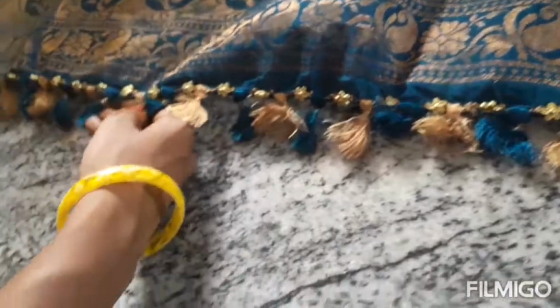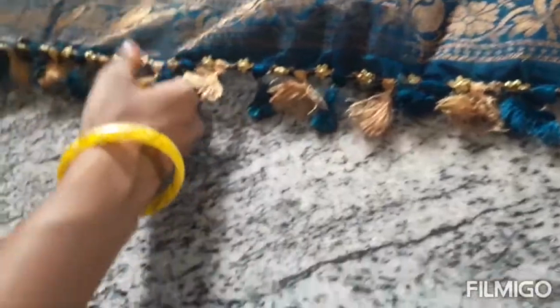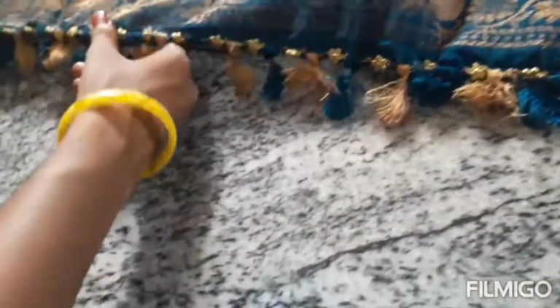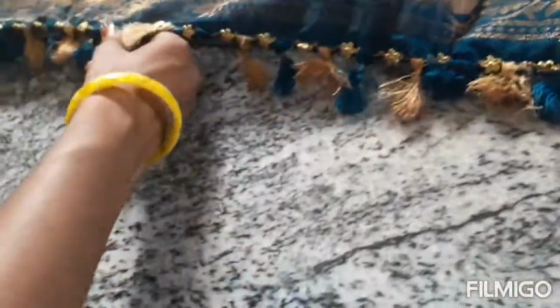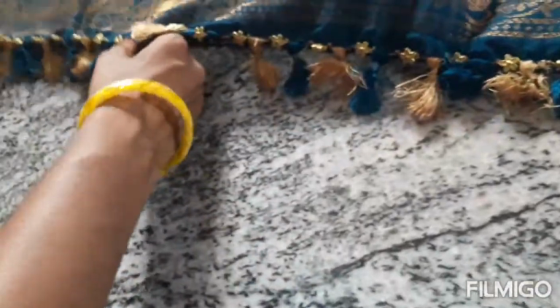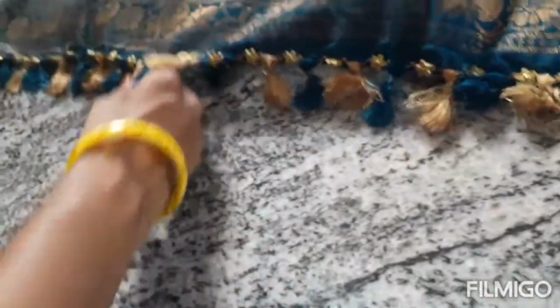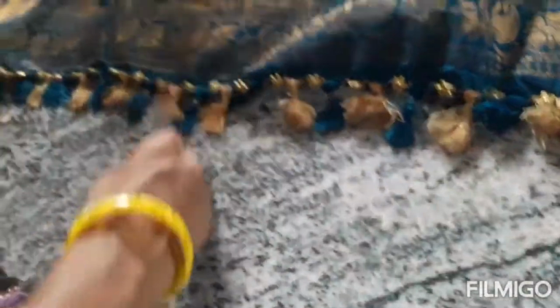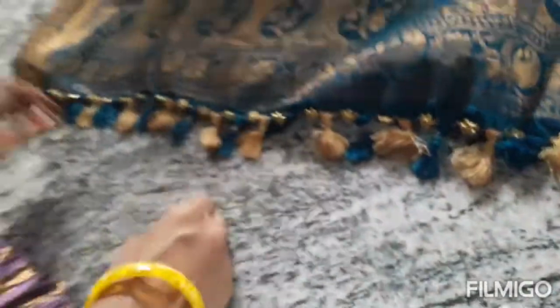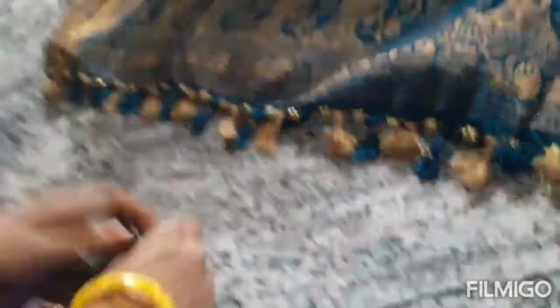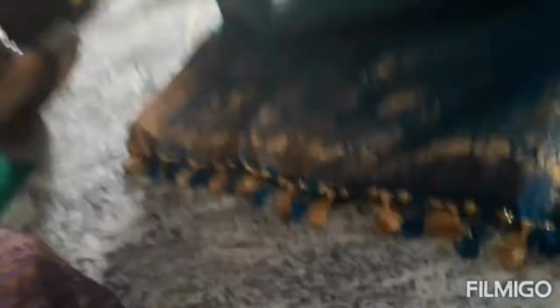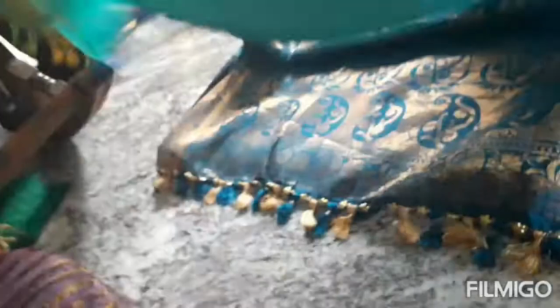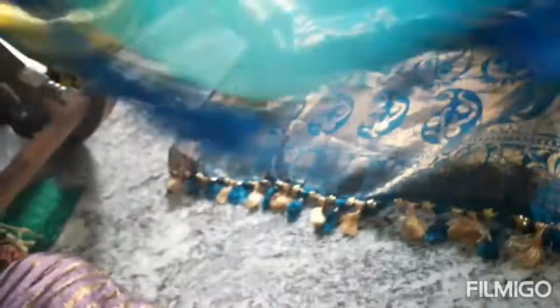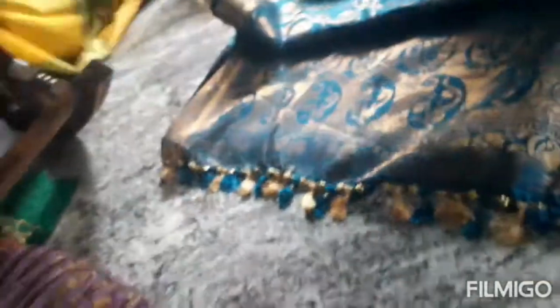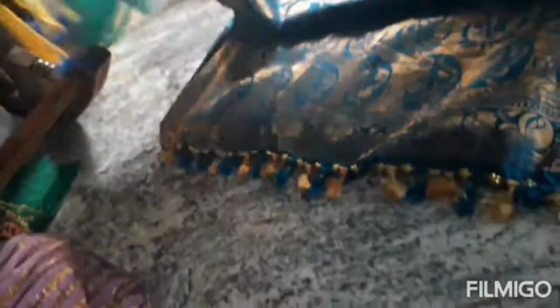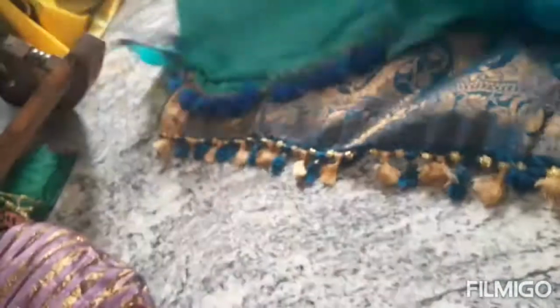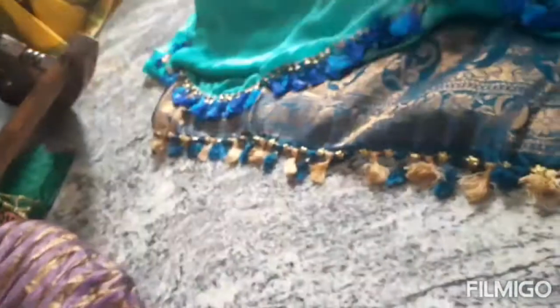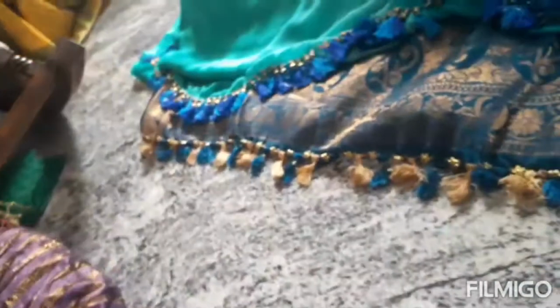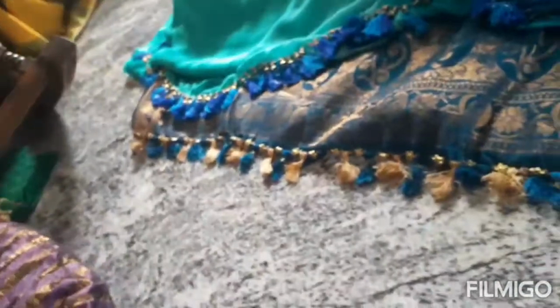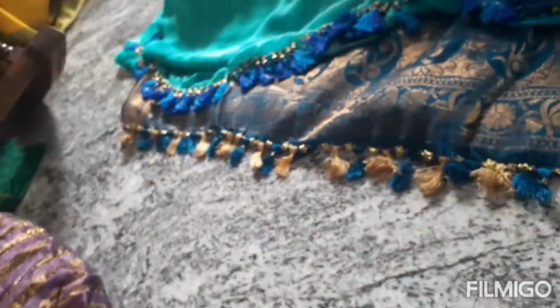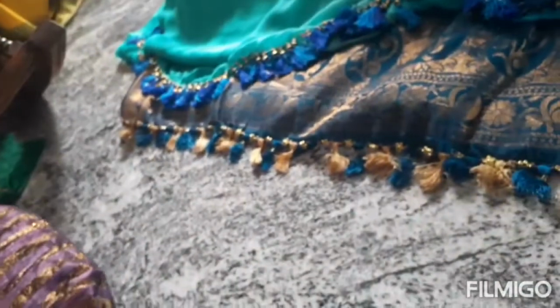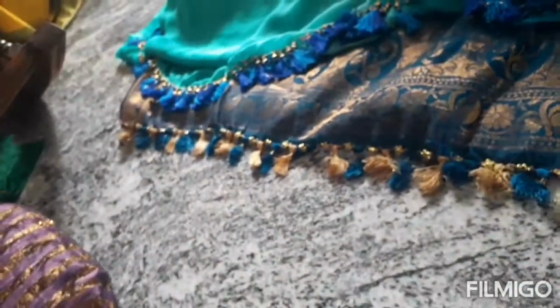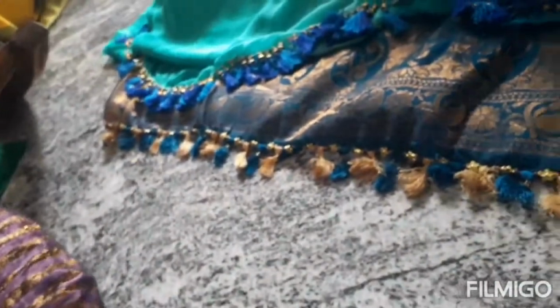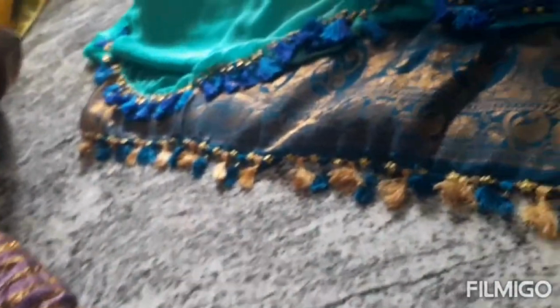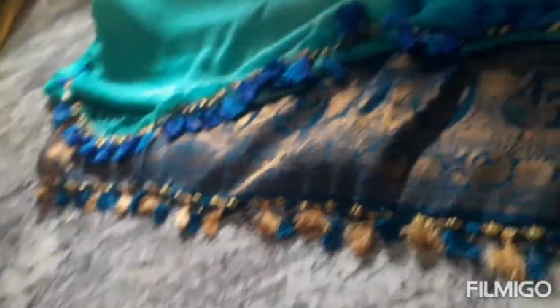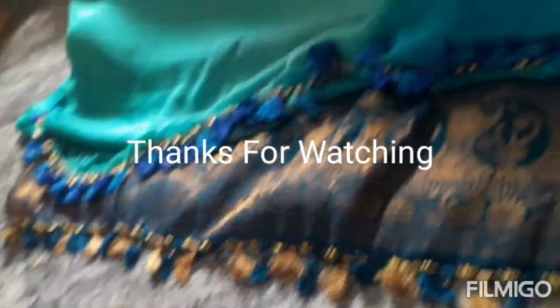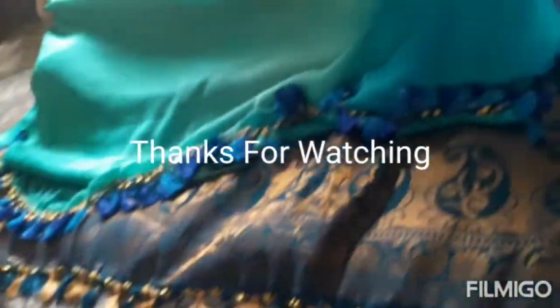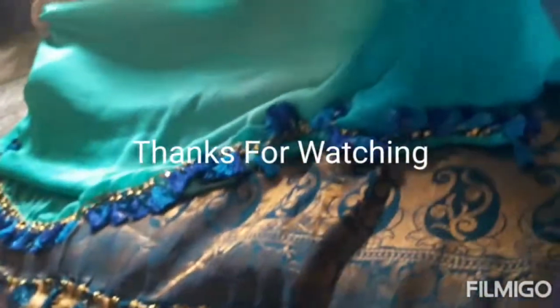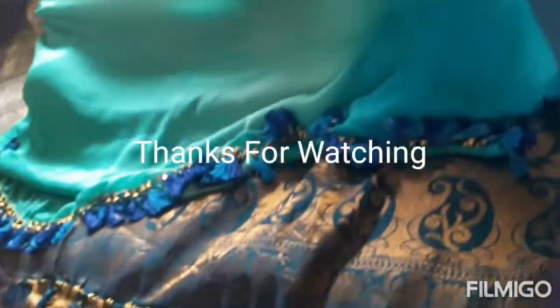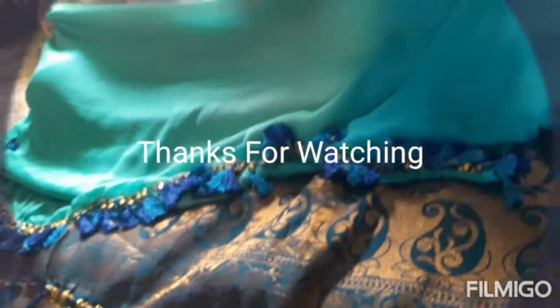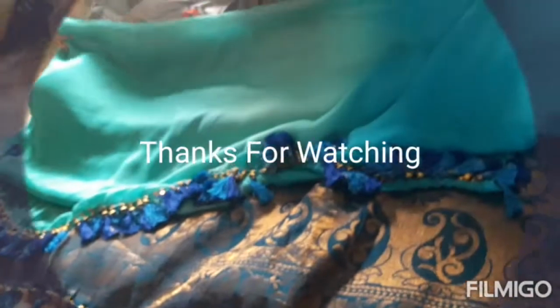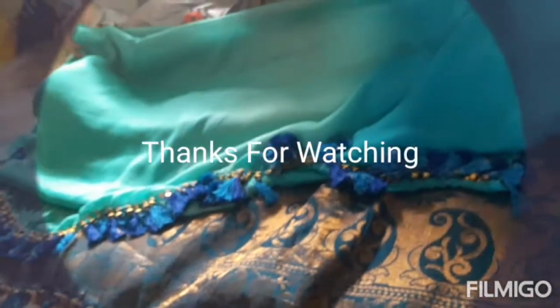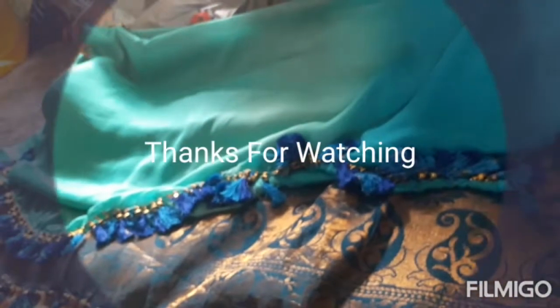Thank you for watching my video. Please subscribe to the video, and thank you.